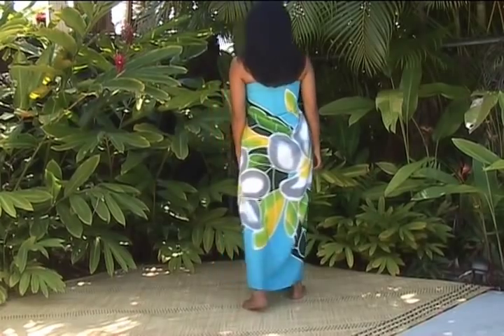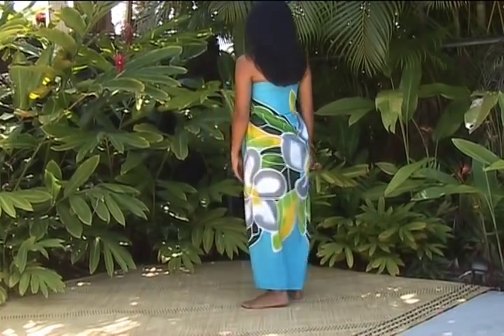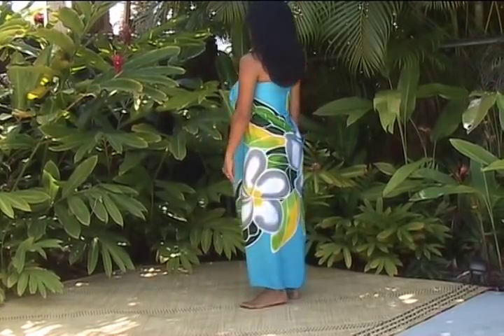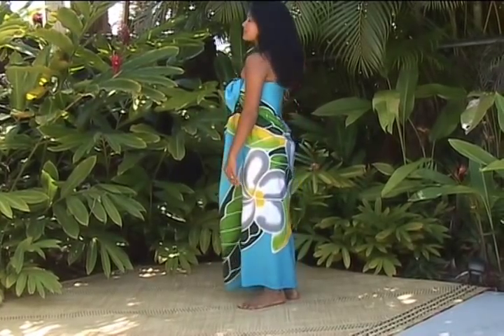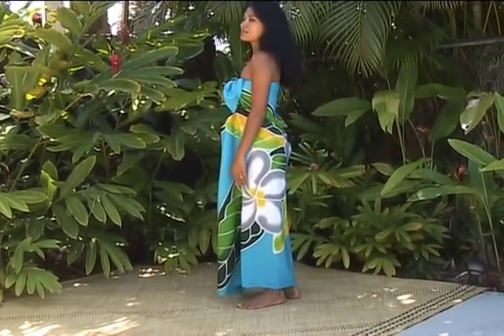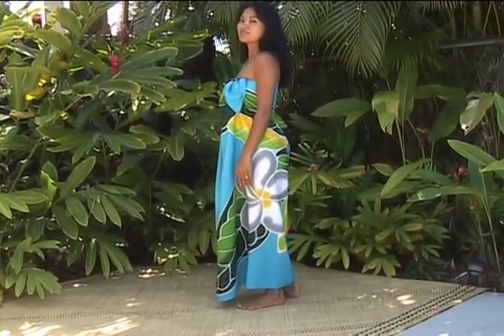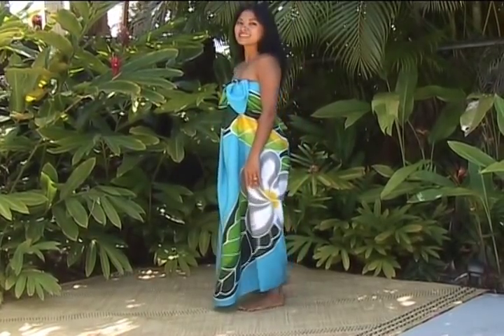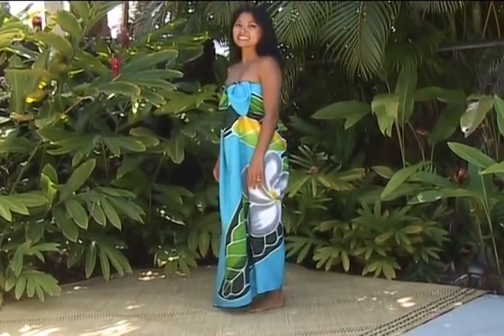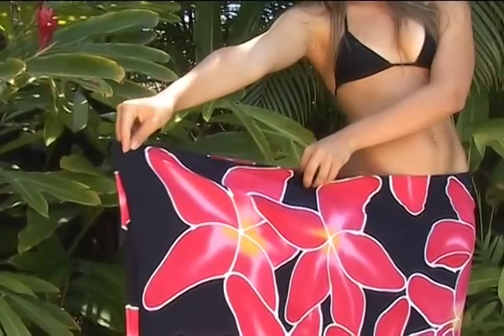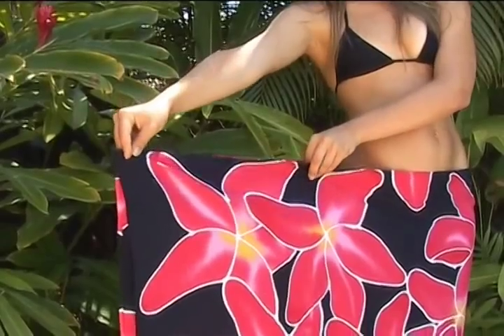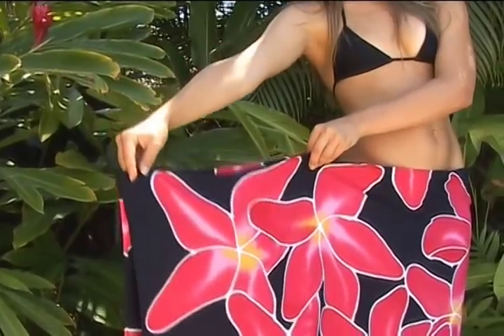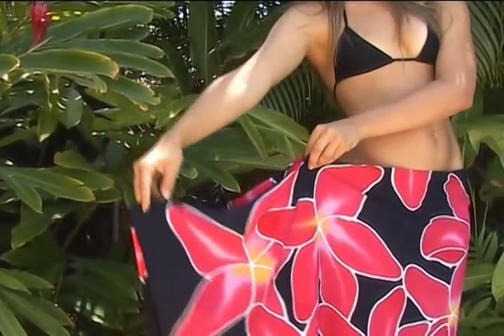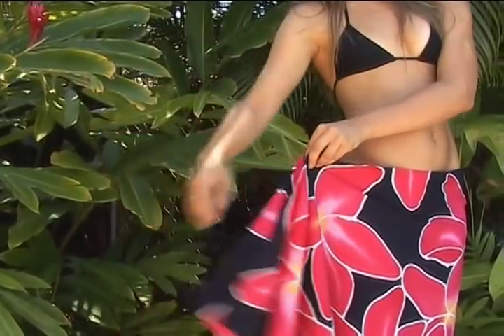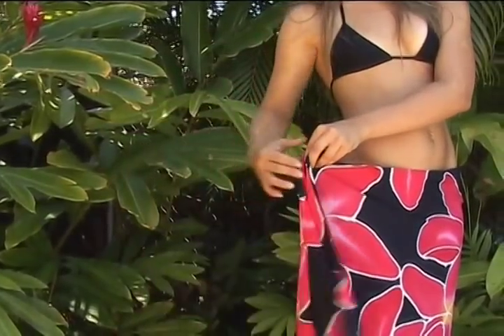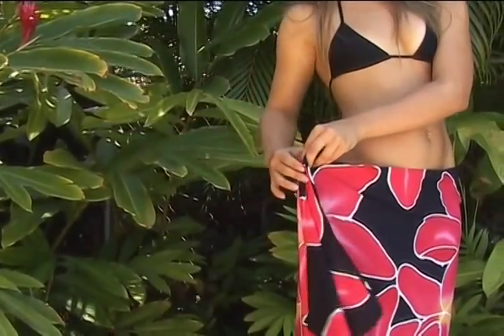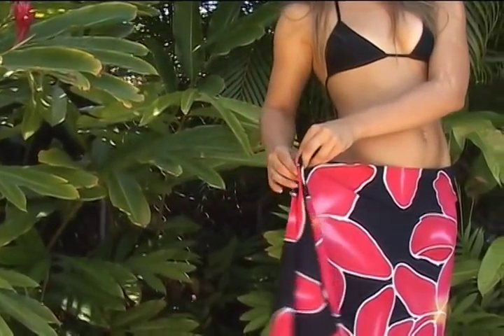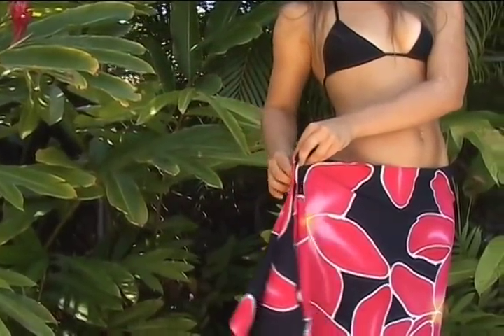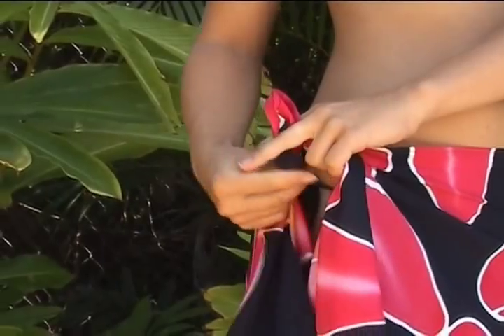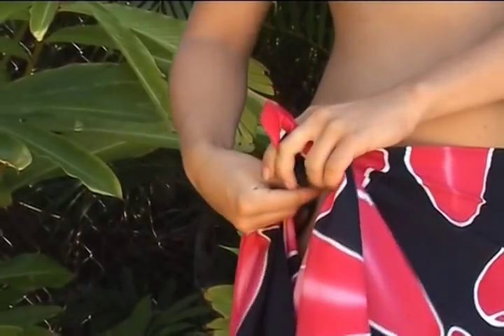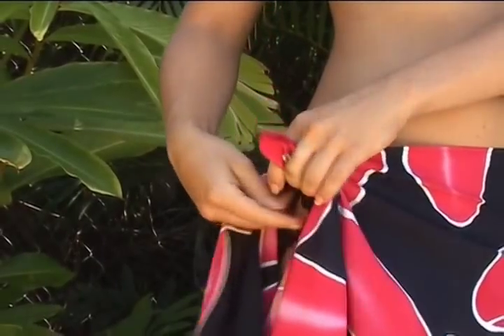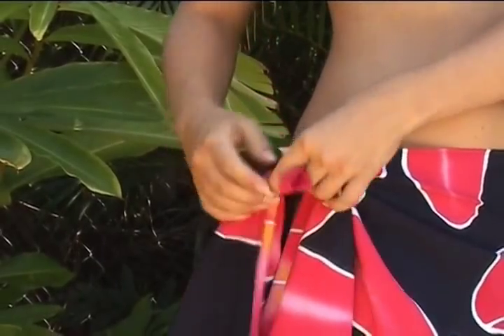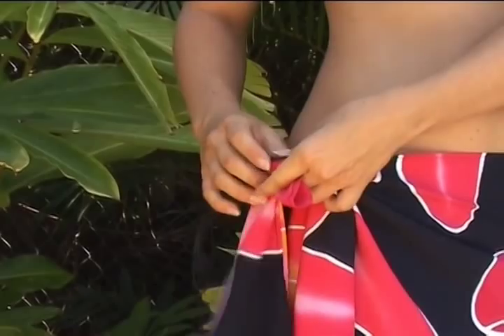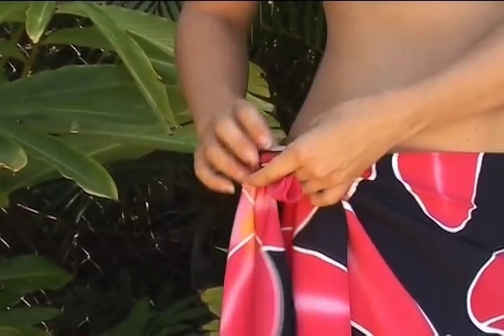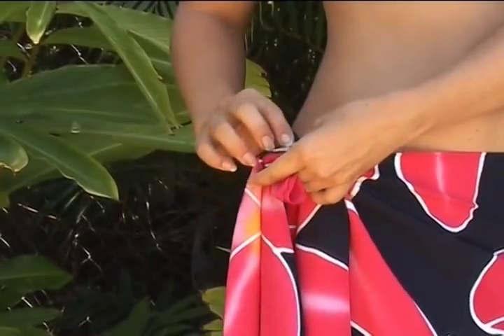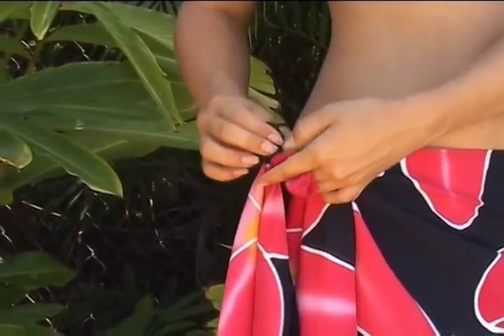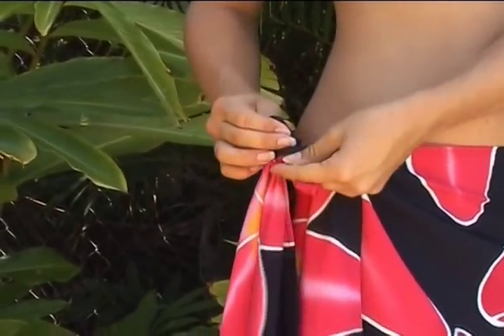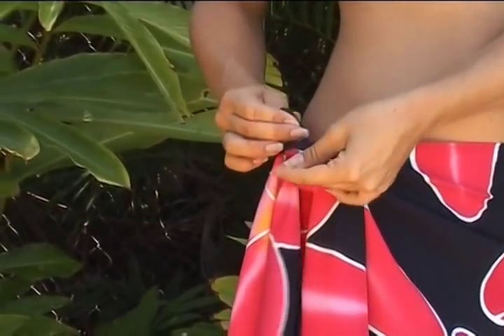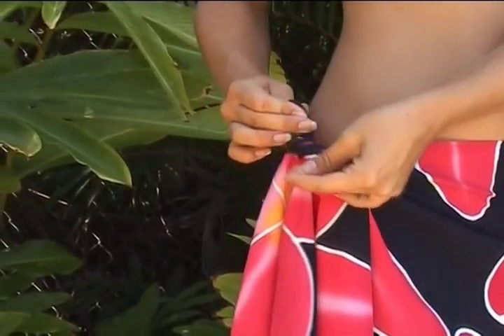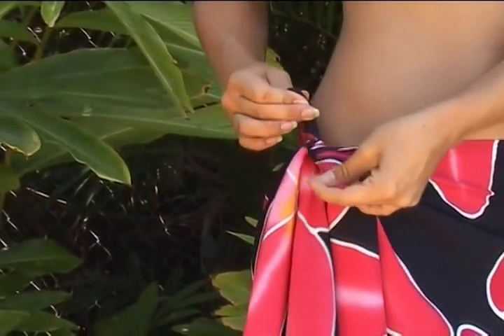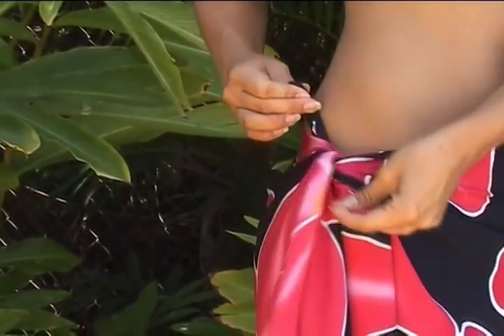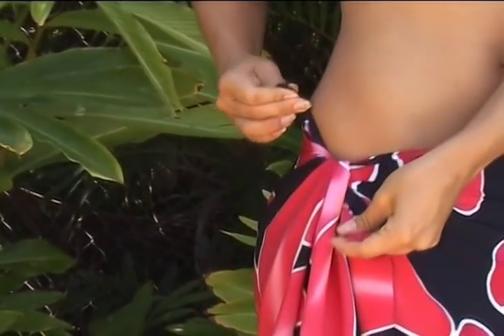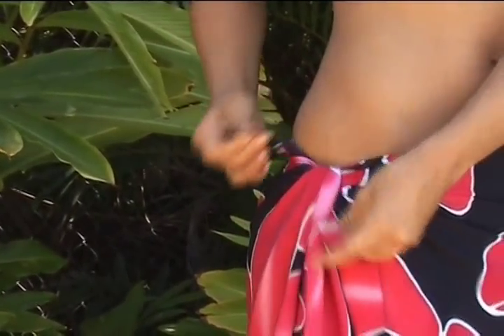This tie is perfect for the short pareo too. We think the short length looks best when tied to the side.